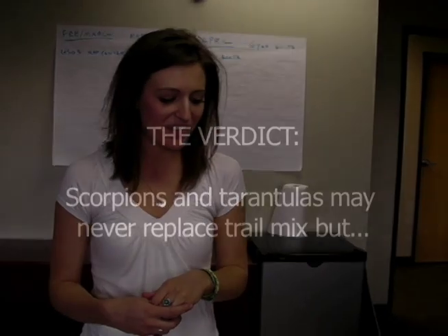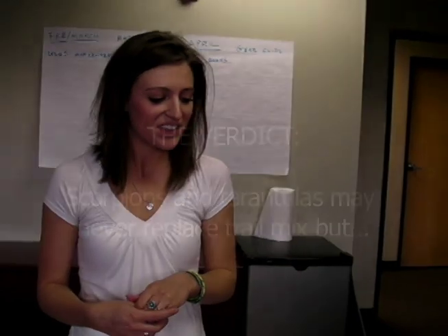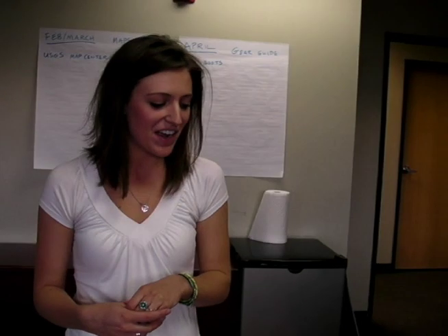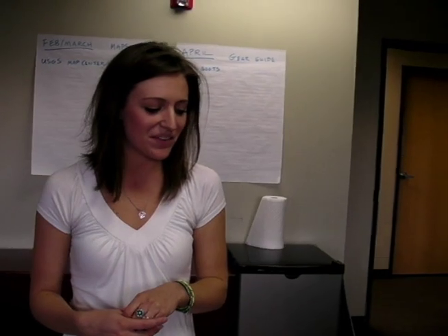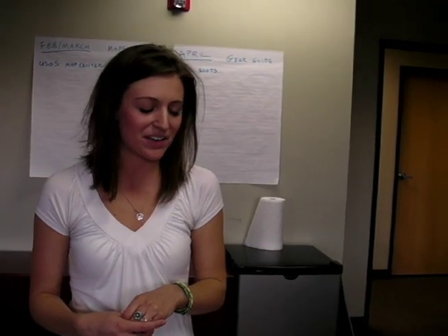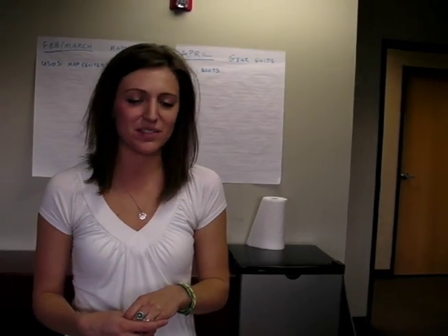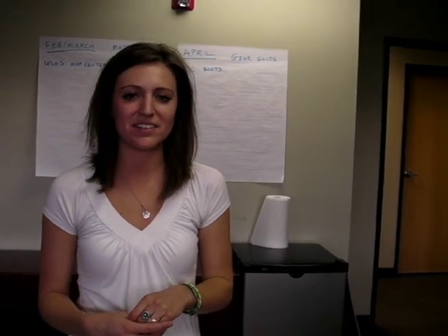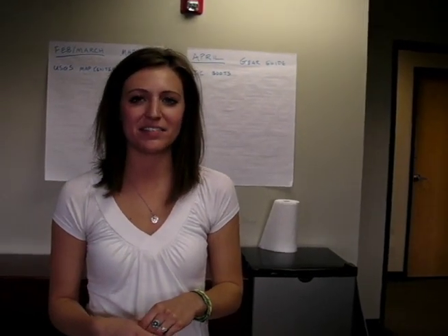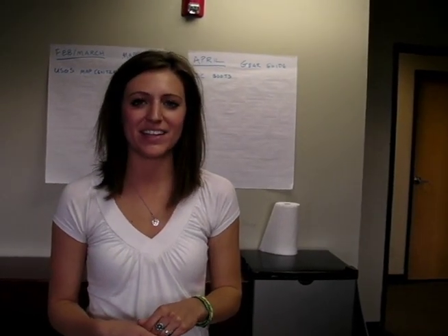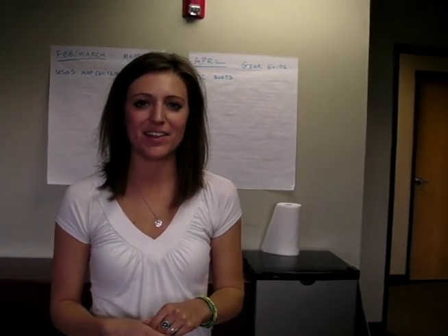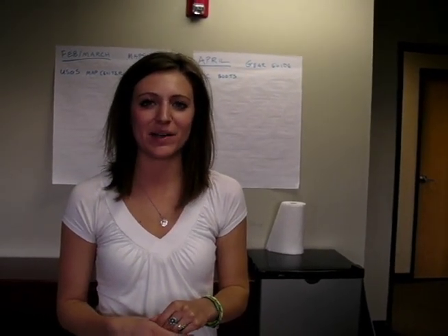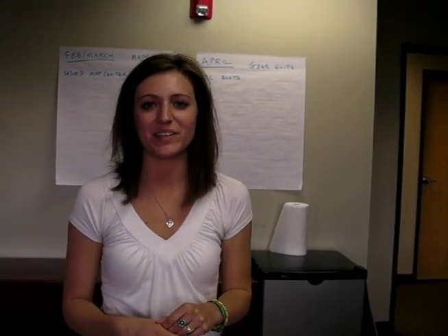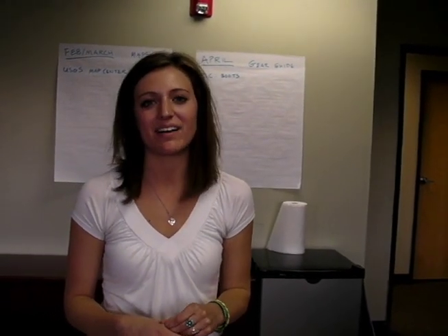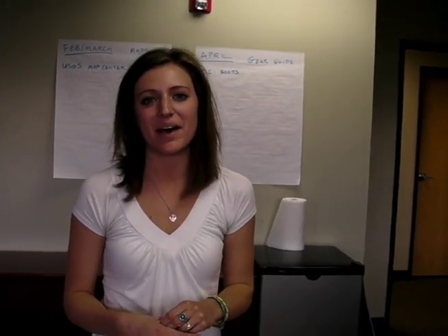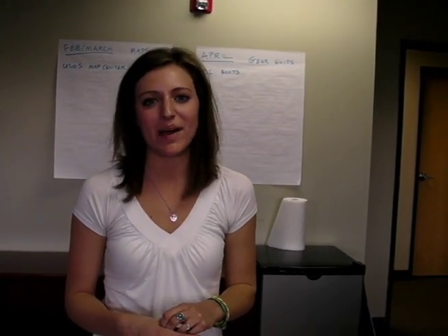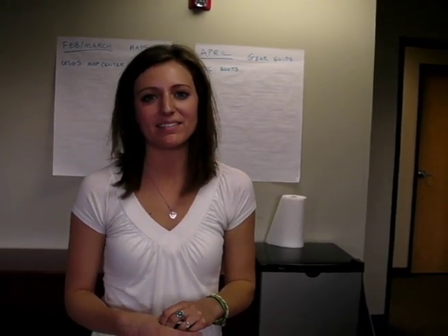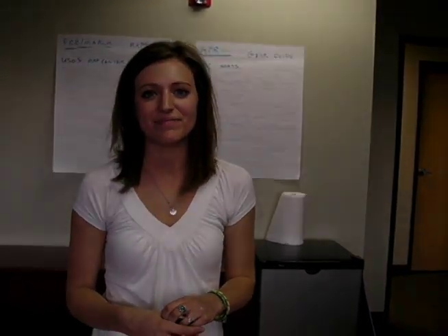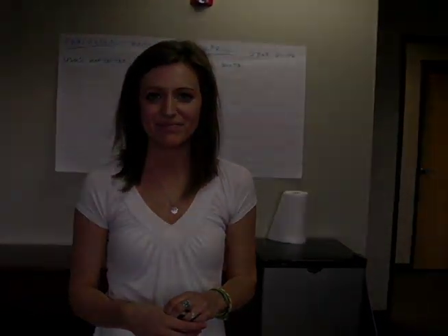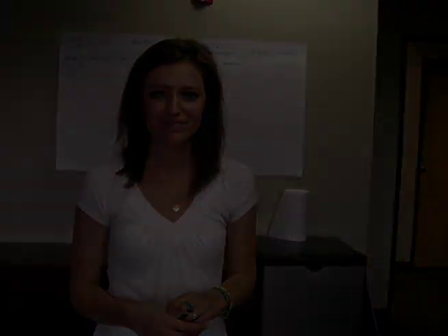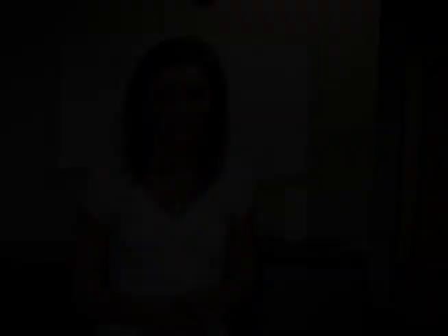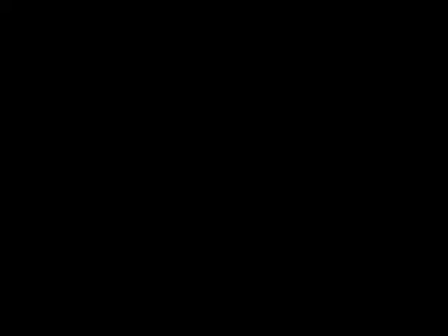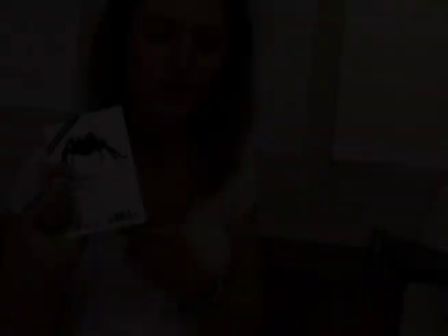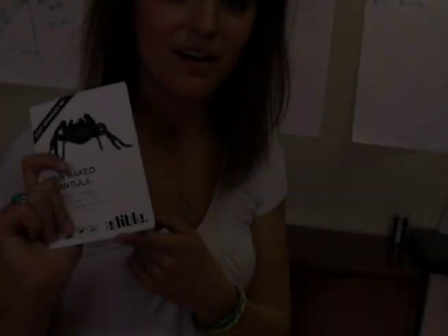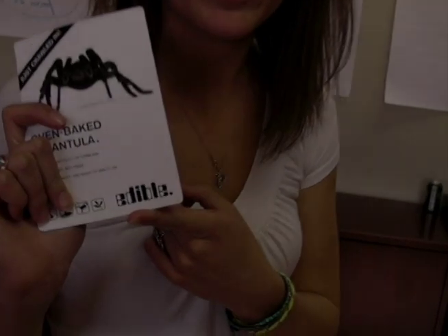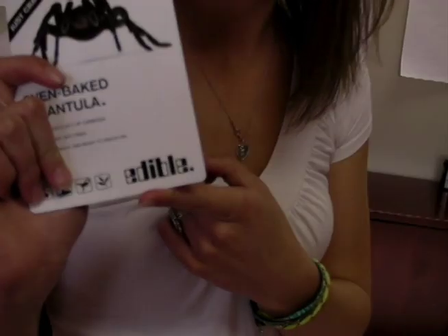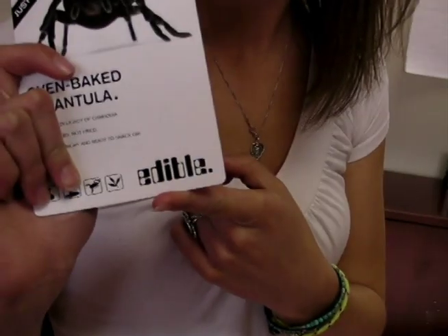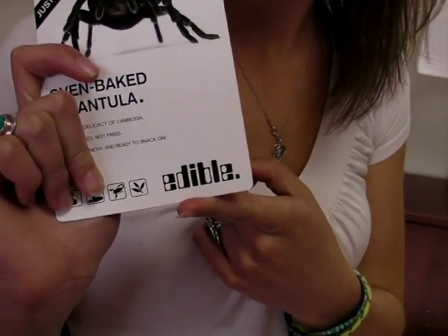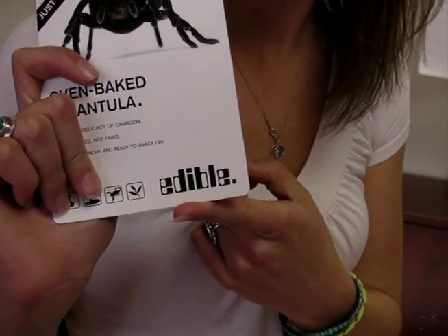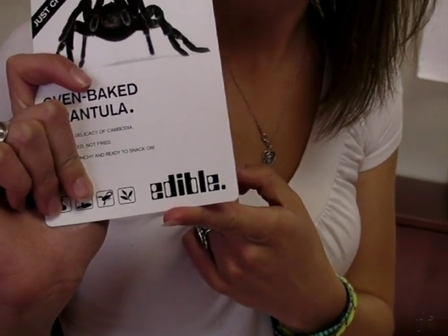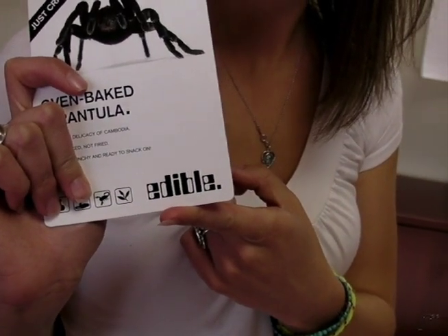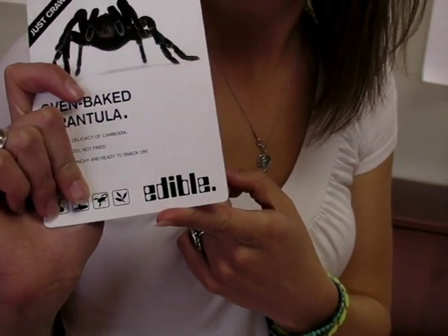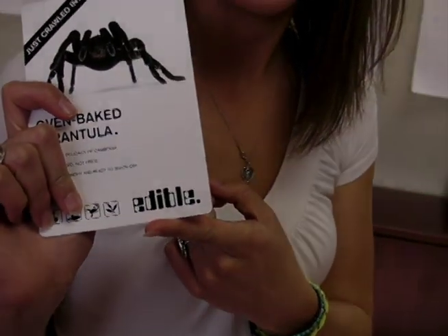If you ever need to survive in the wilderness, we can tell you firsthand that bugs really aren't that bad. You can get all of their products online at edible.com.